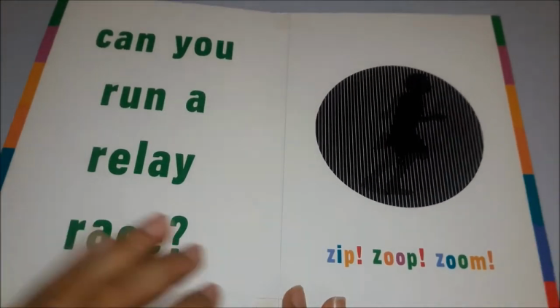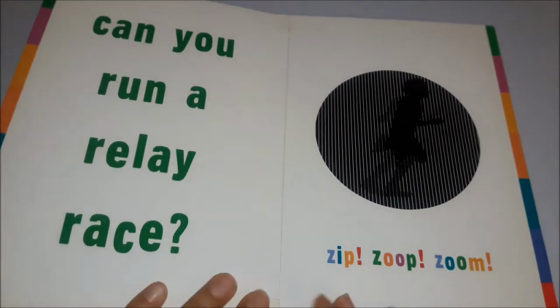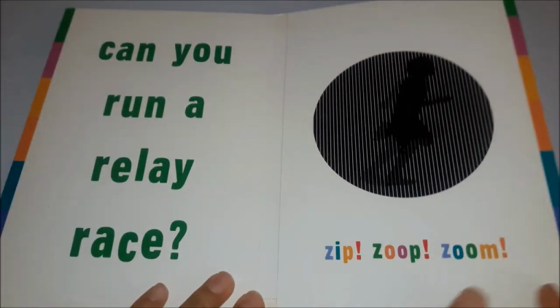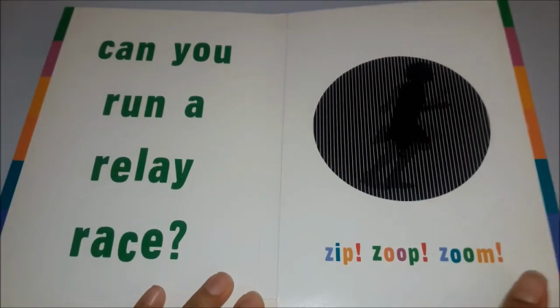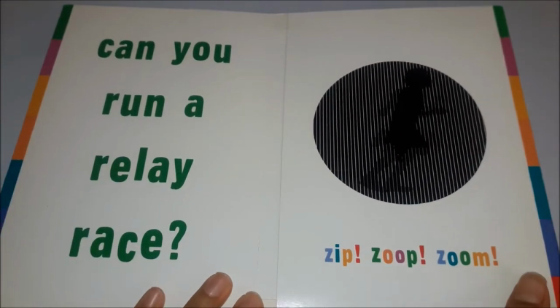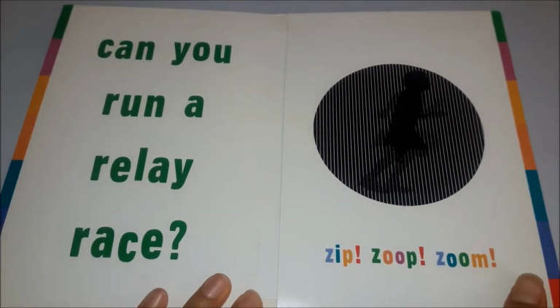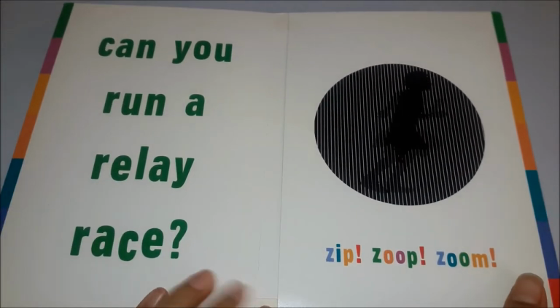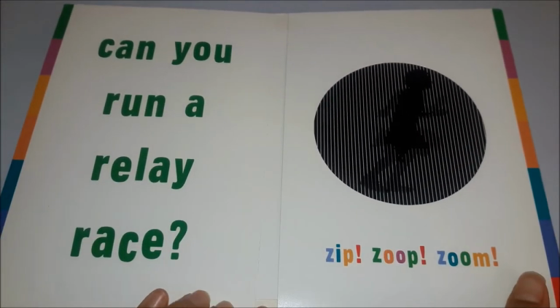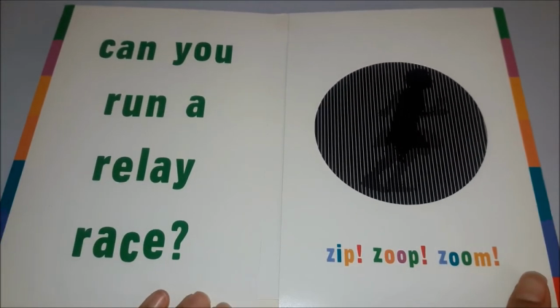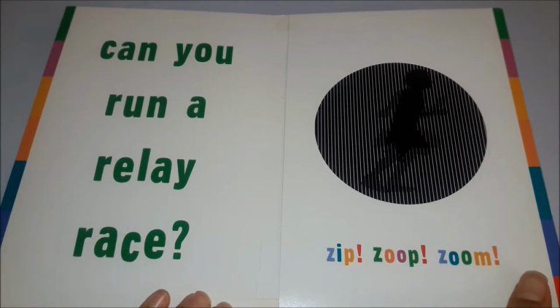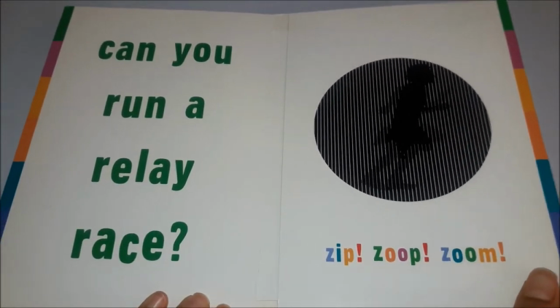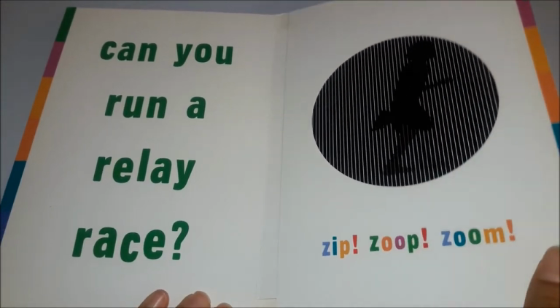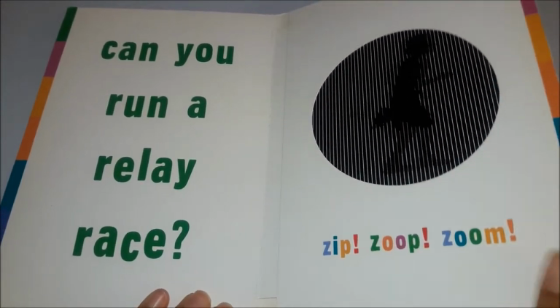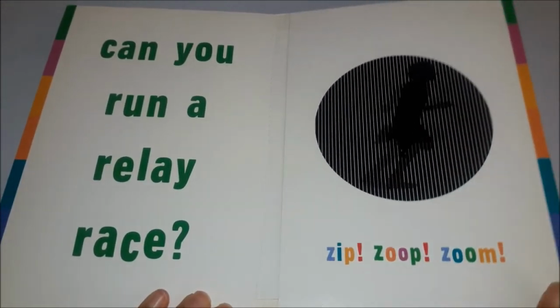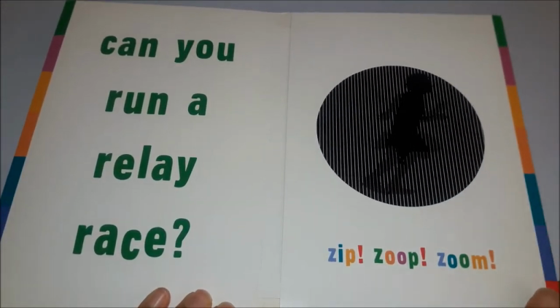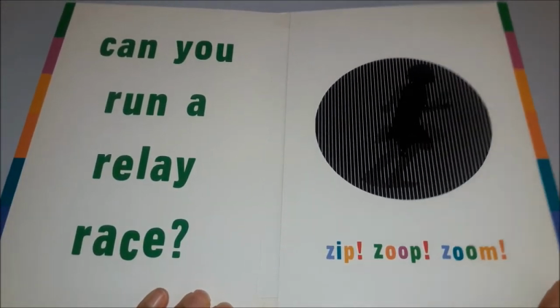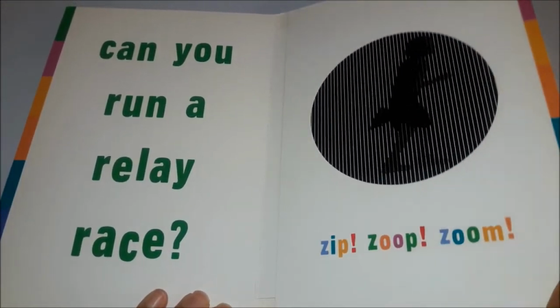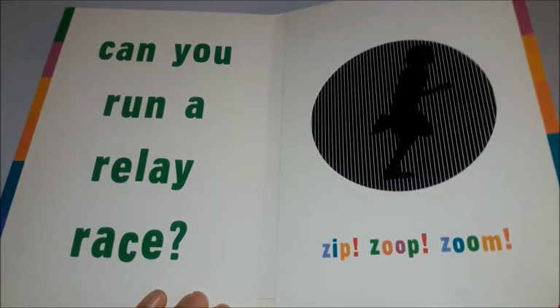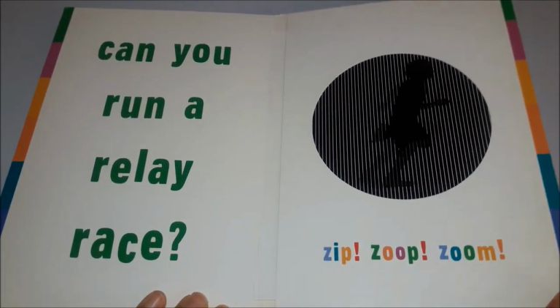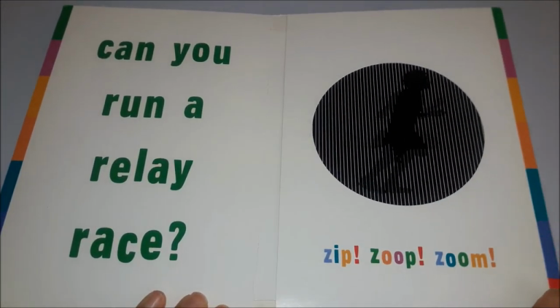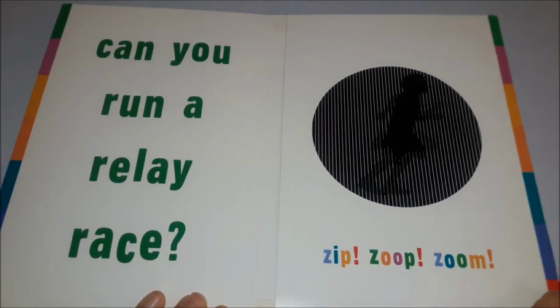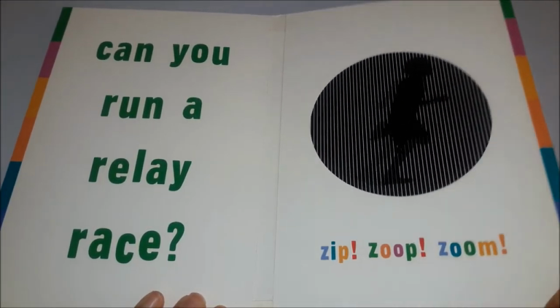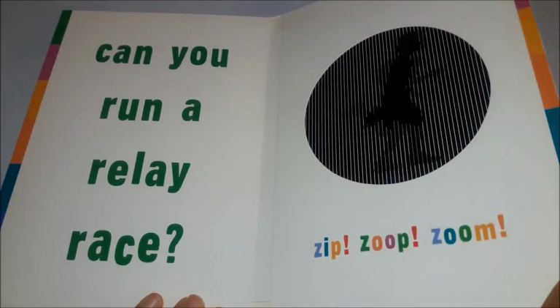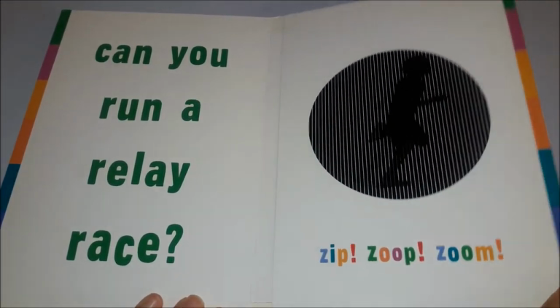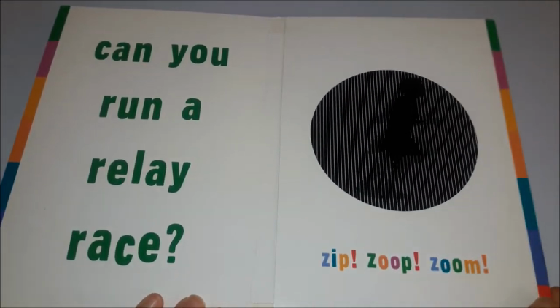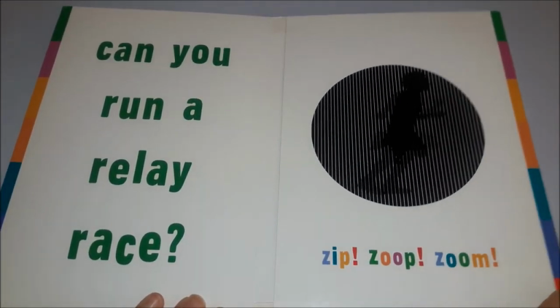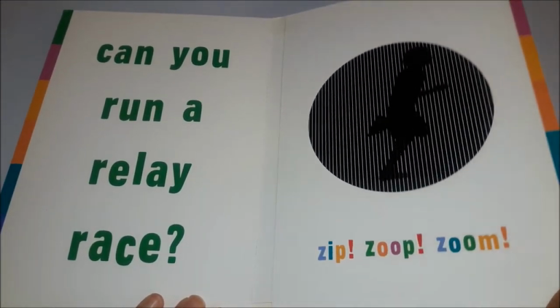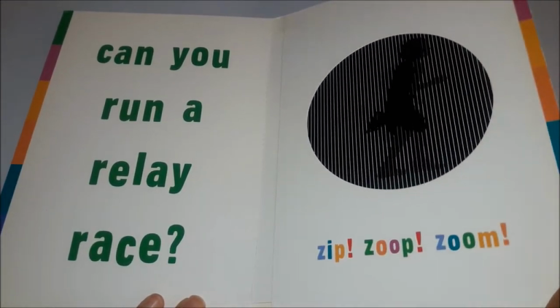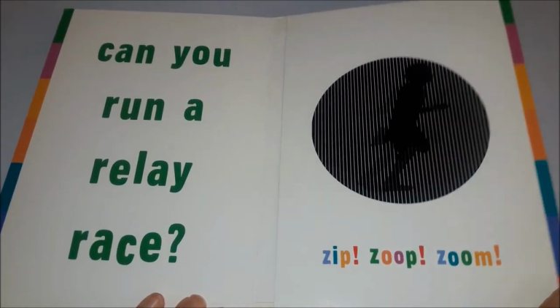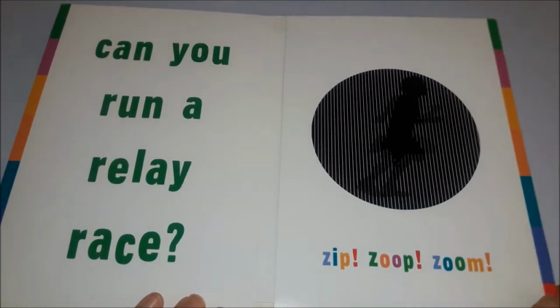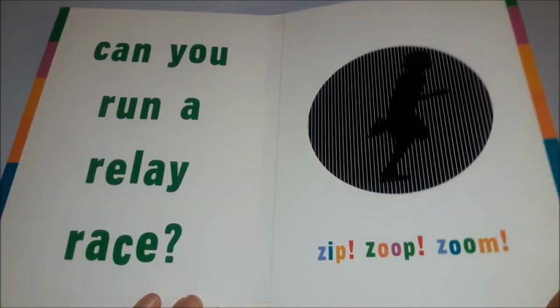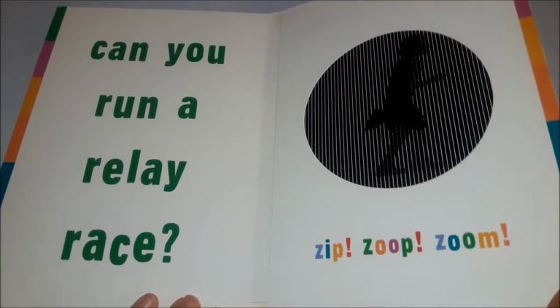Can you run a relay race? Zip, zoop, zamp, zoom.